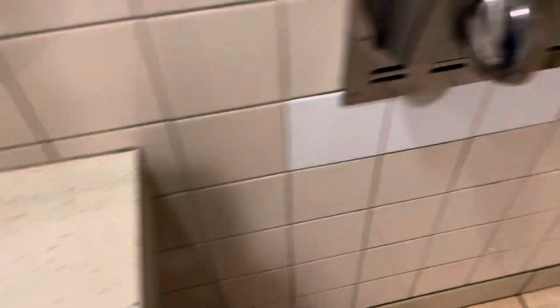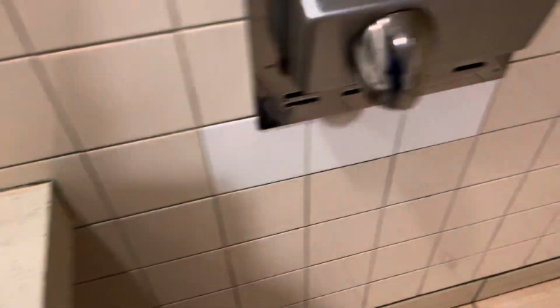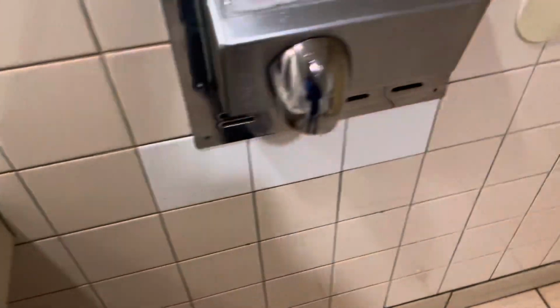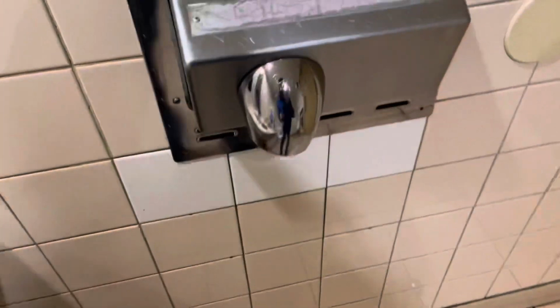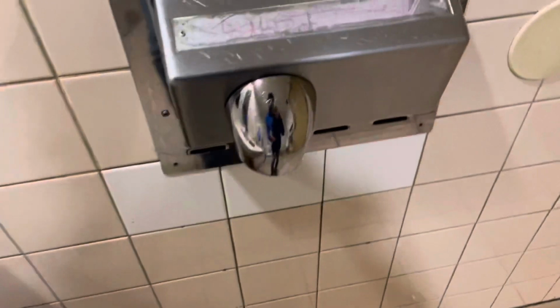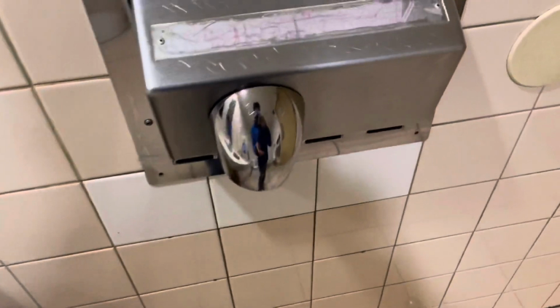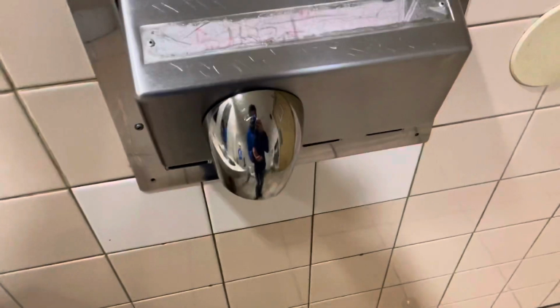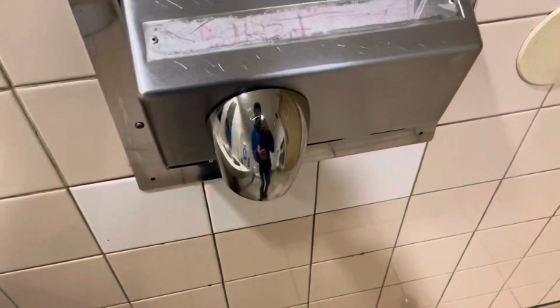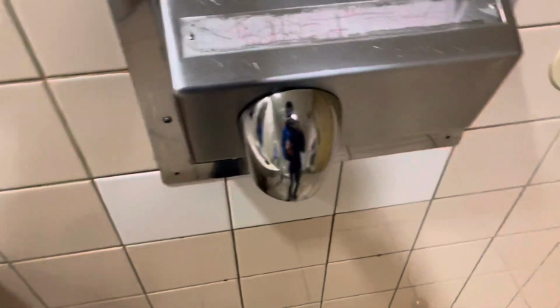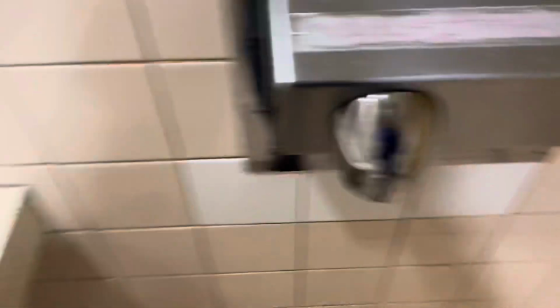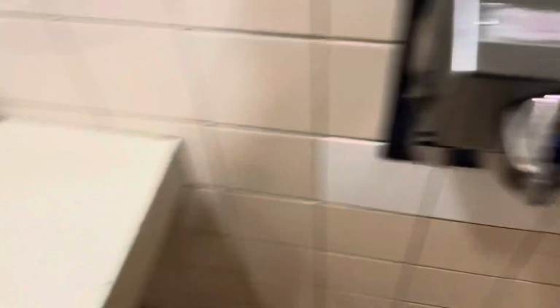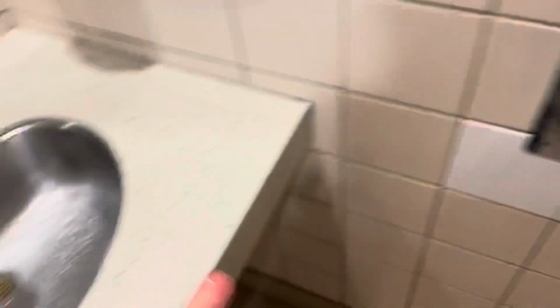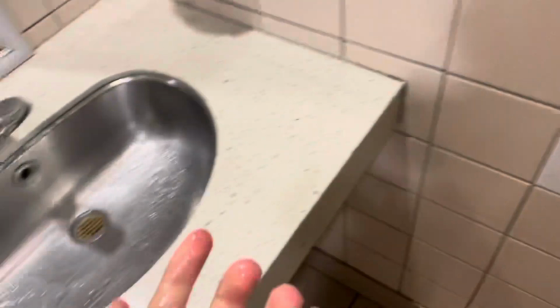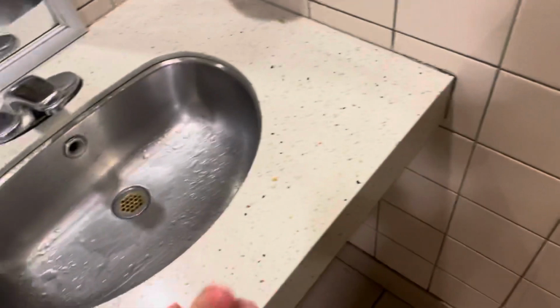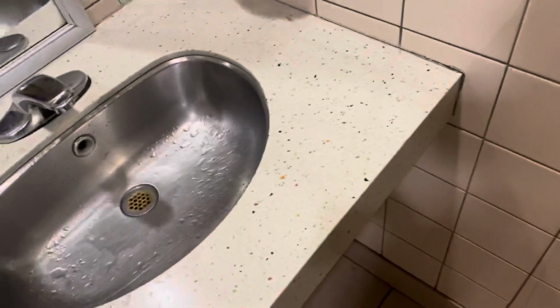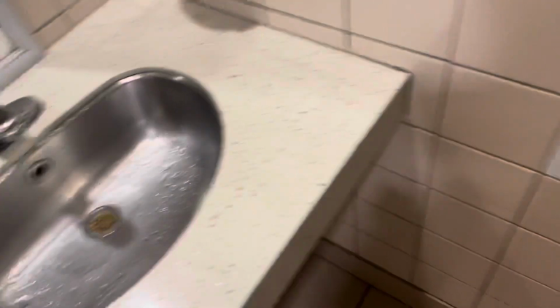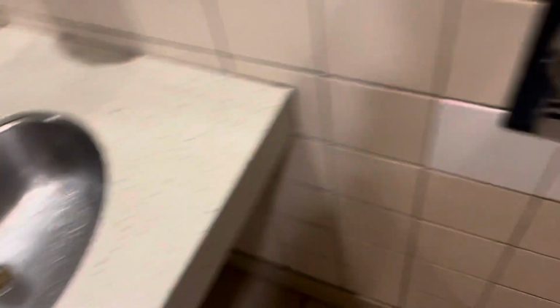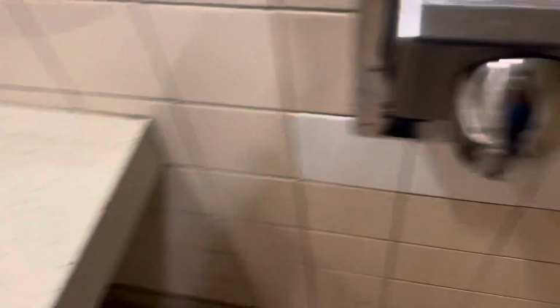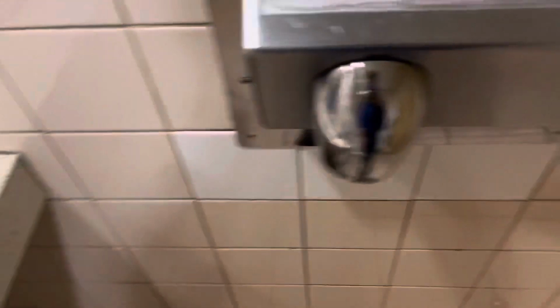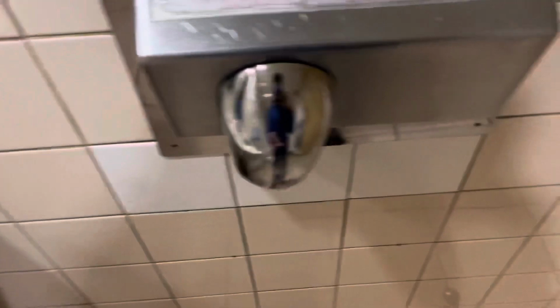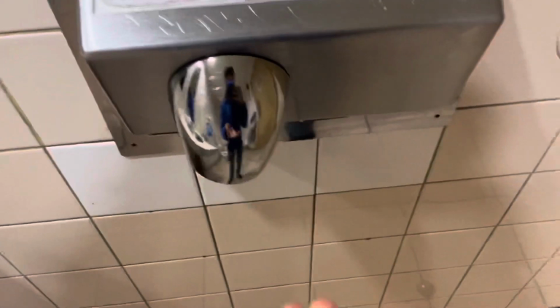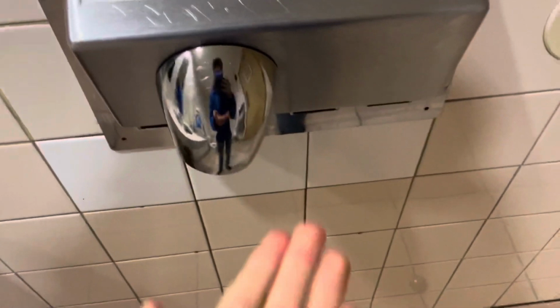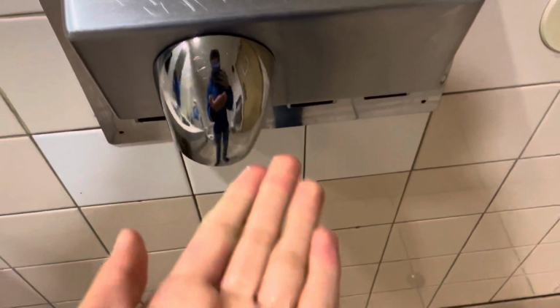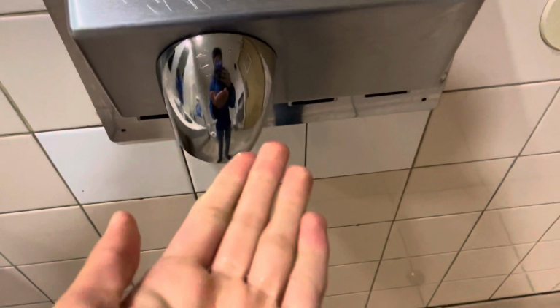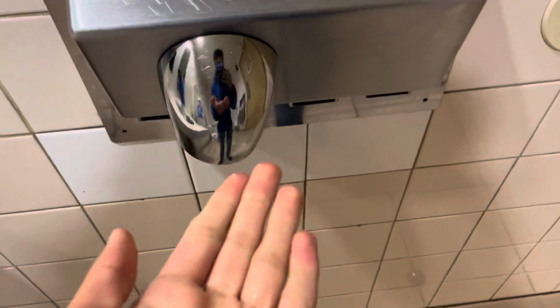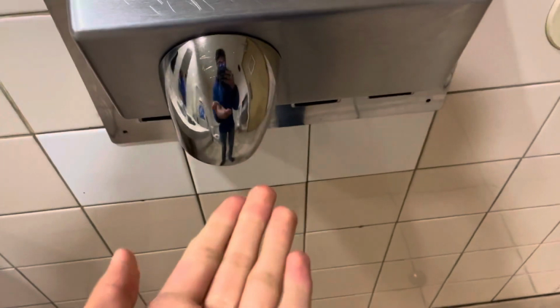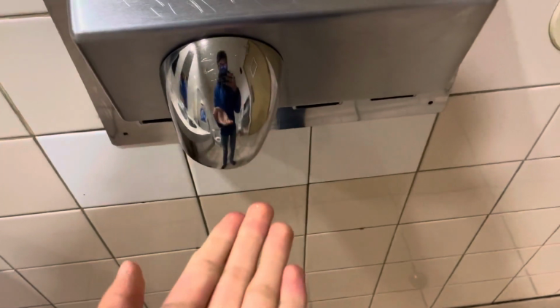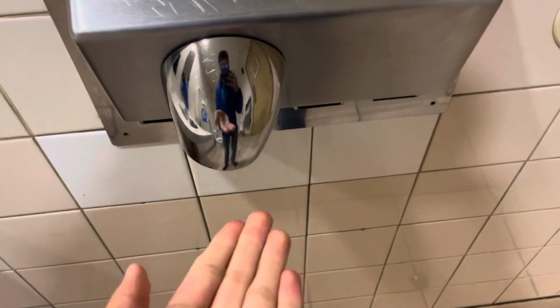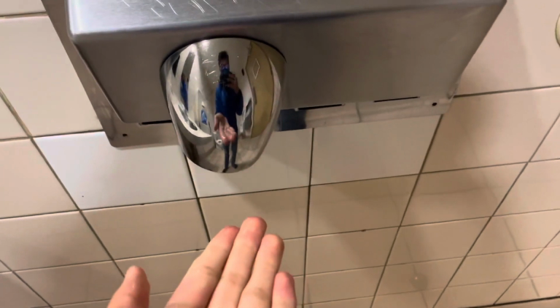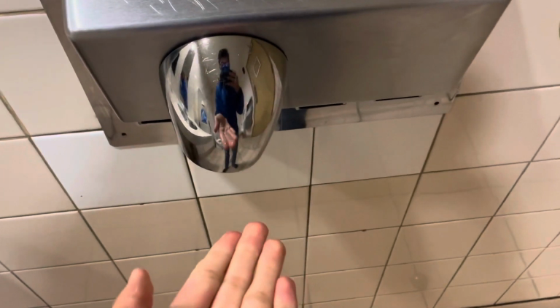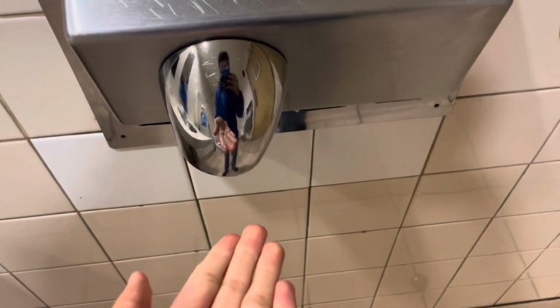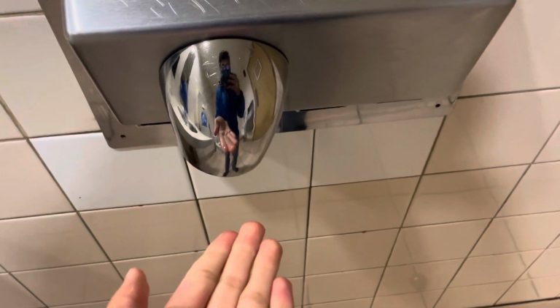Let's test it out. Let's wait for the water to shut off. Okay, here it goes. 3, 2, 1.